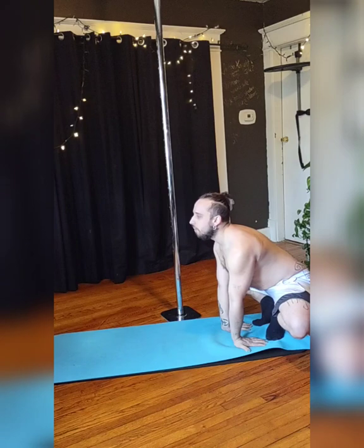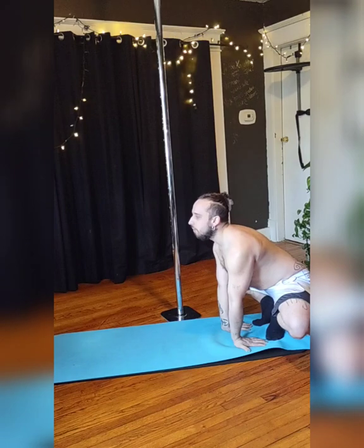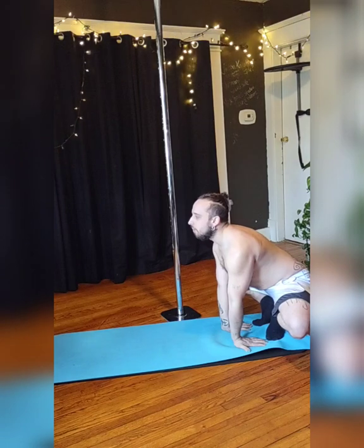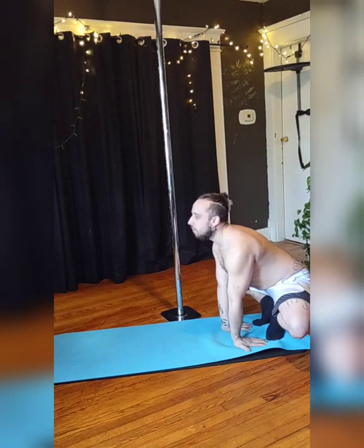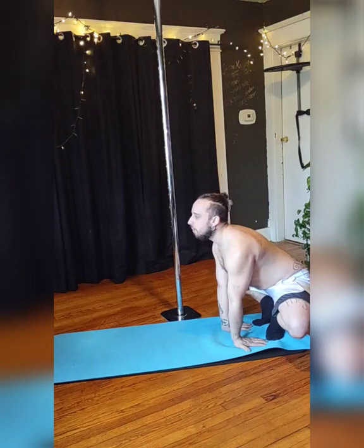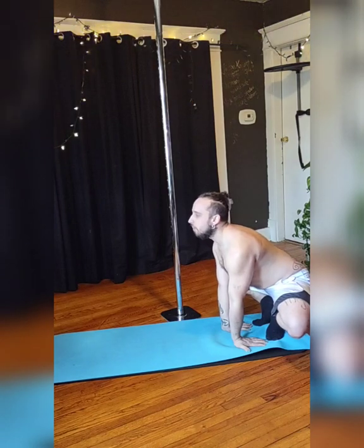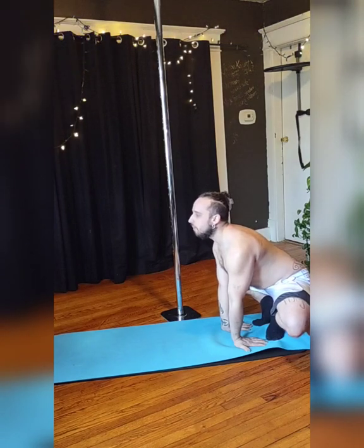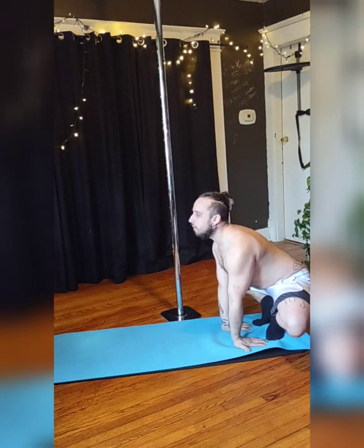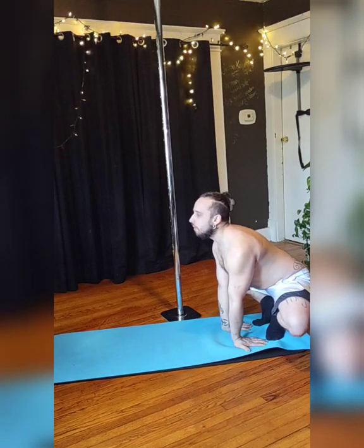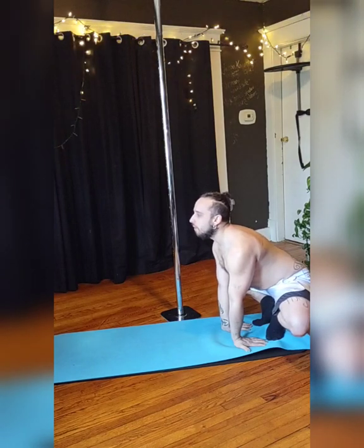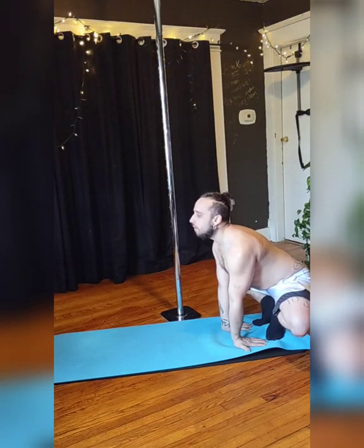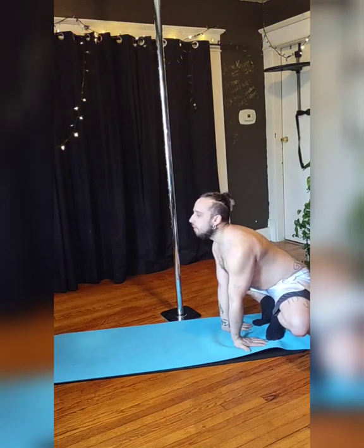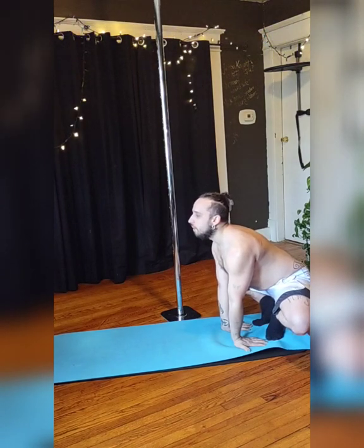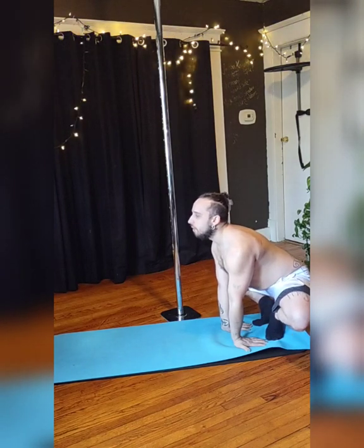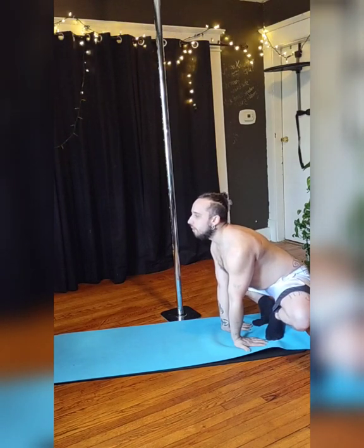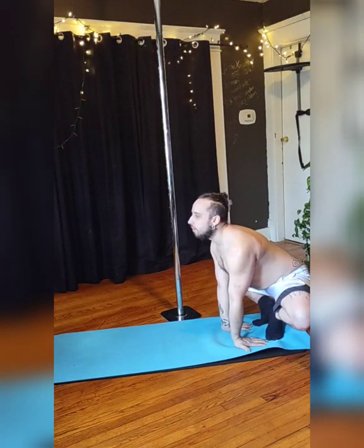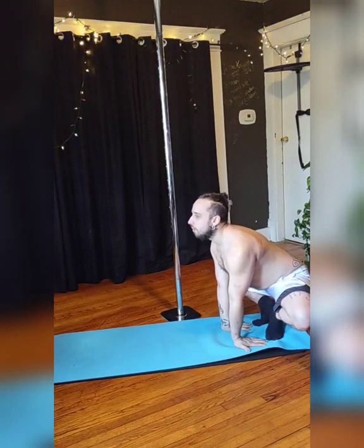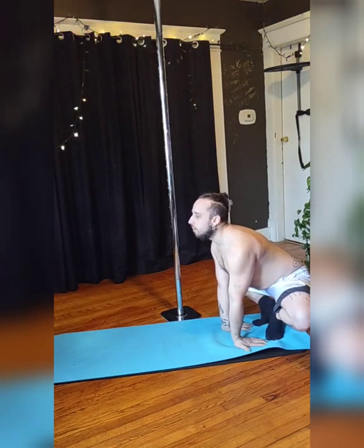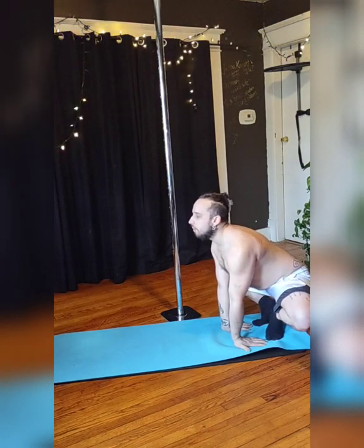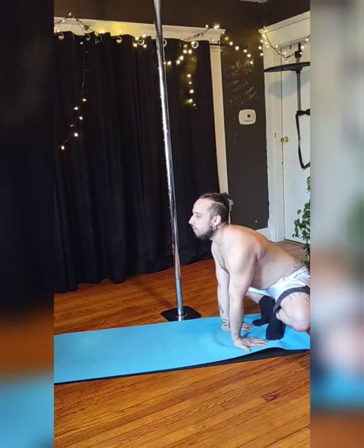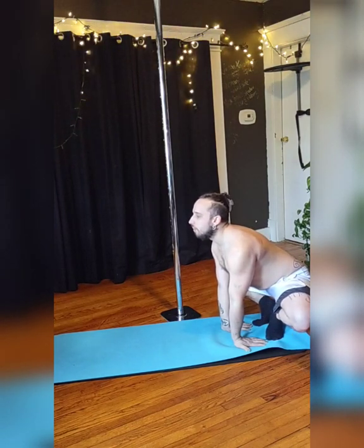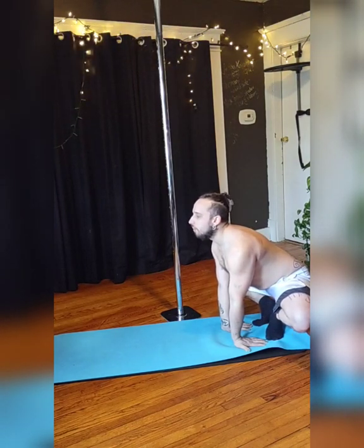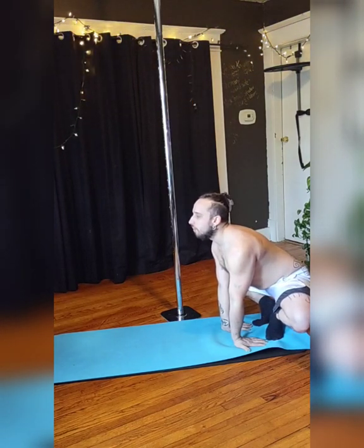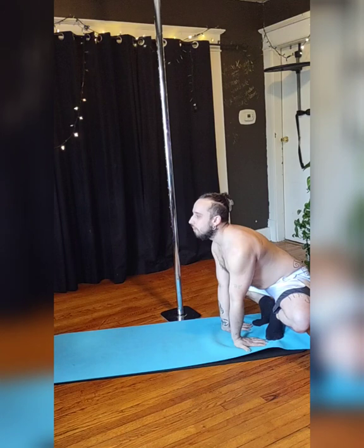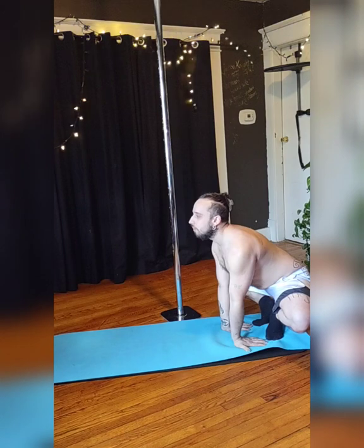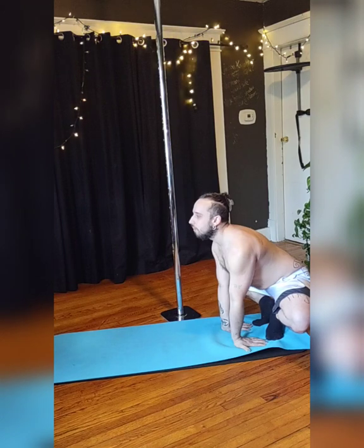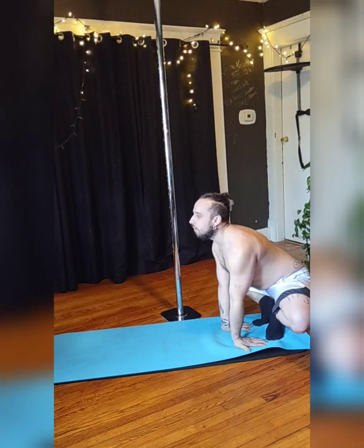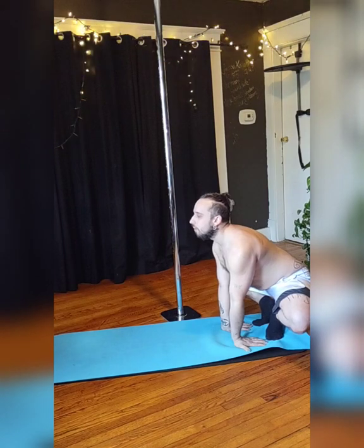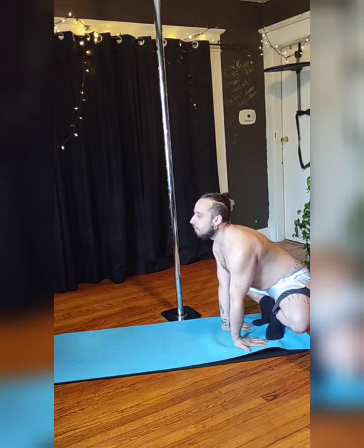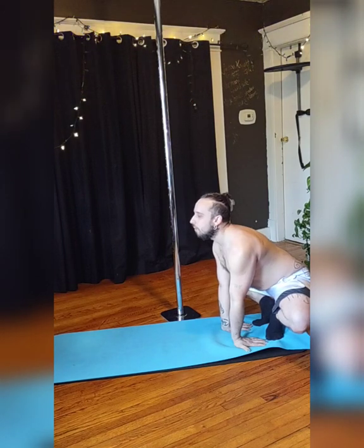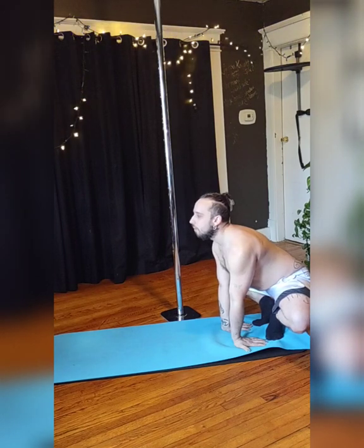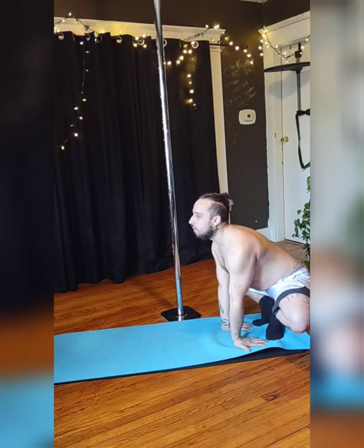Rest slight weight on the toes and on those hands to really stretch those wrists, those arms, those toes, and all of it.